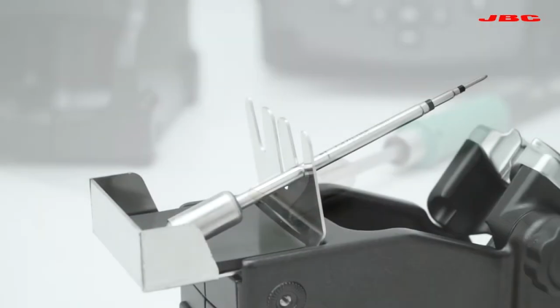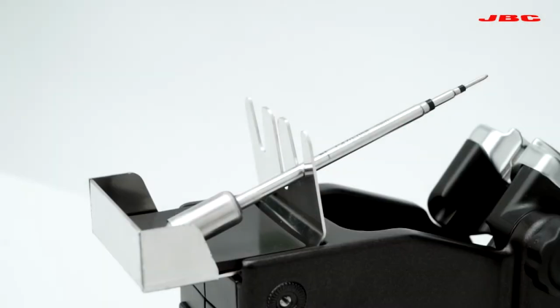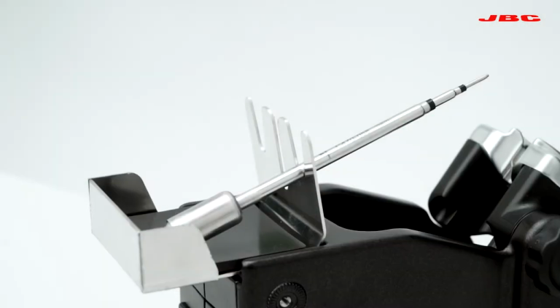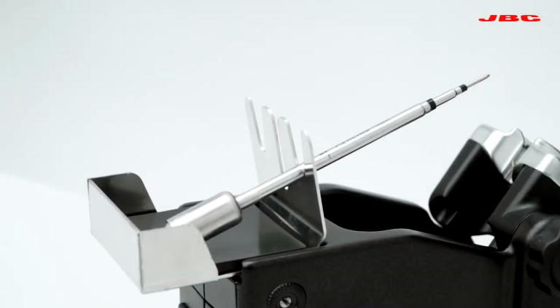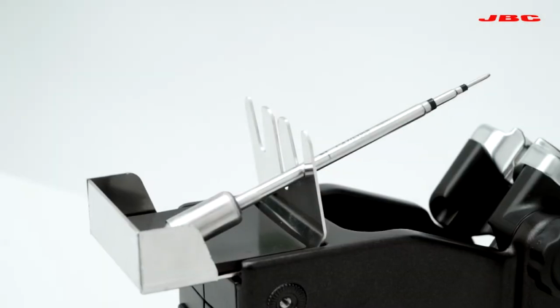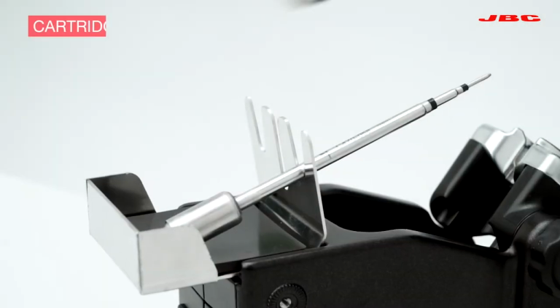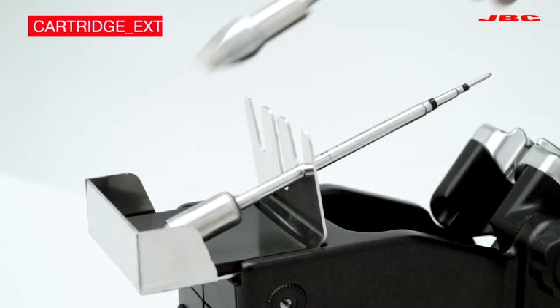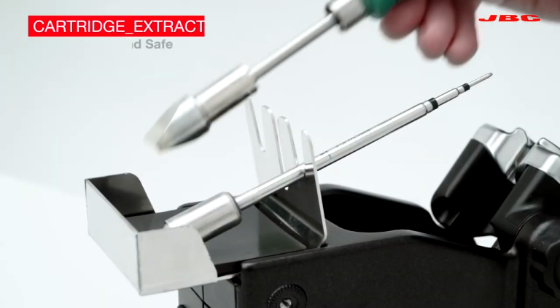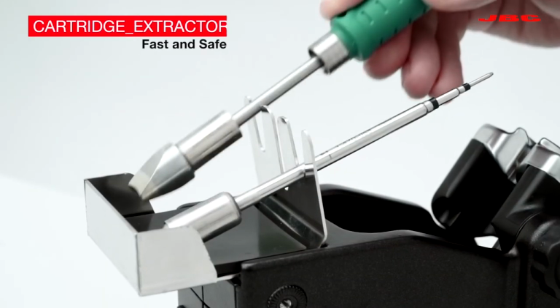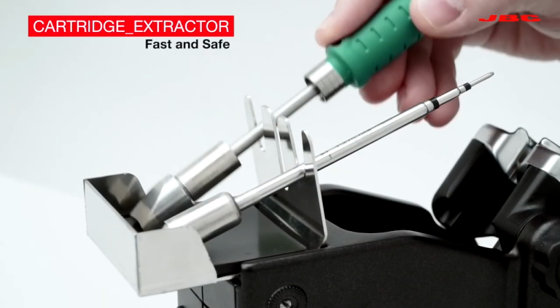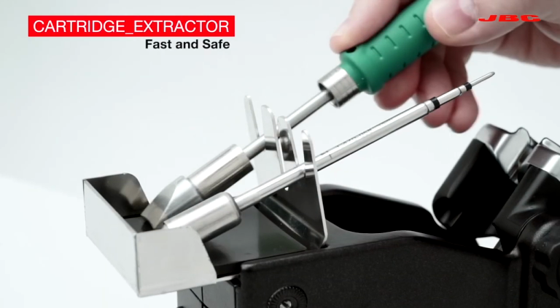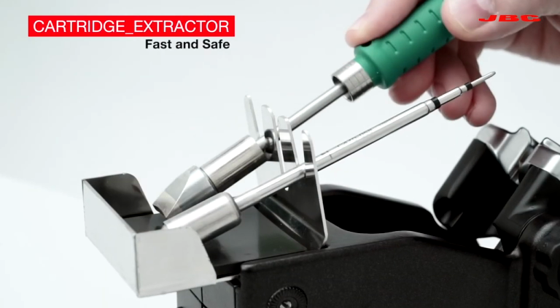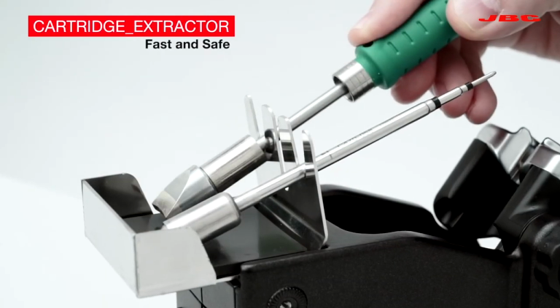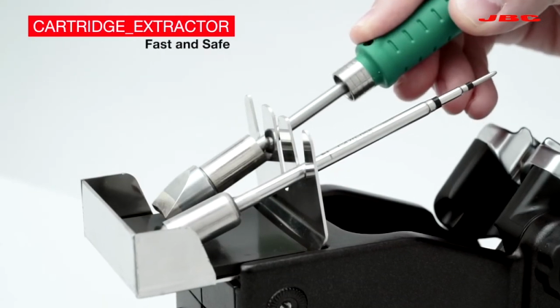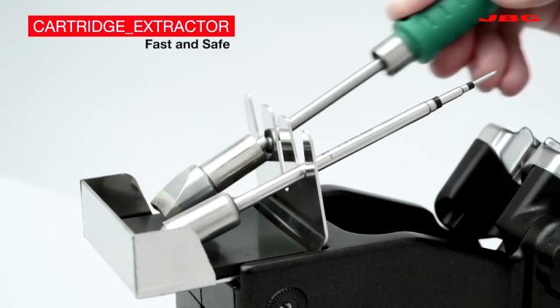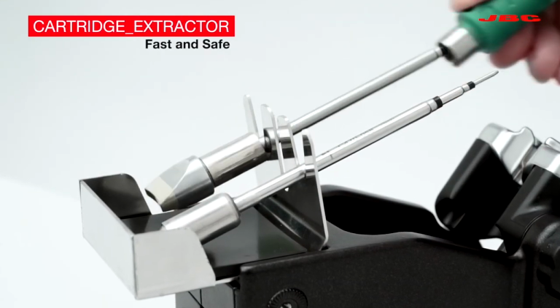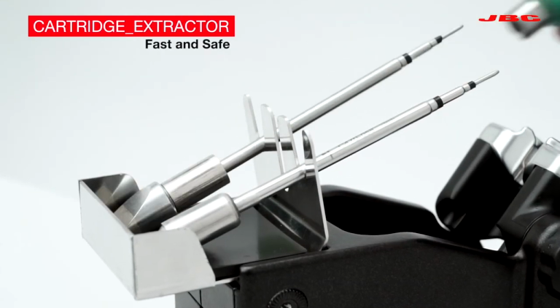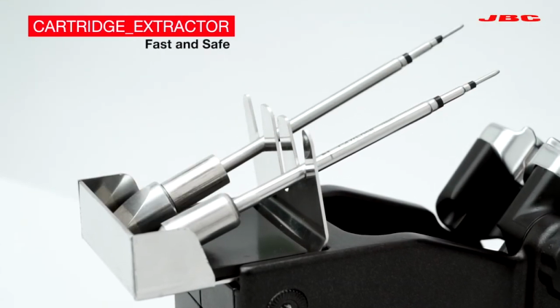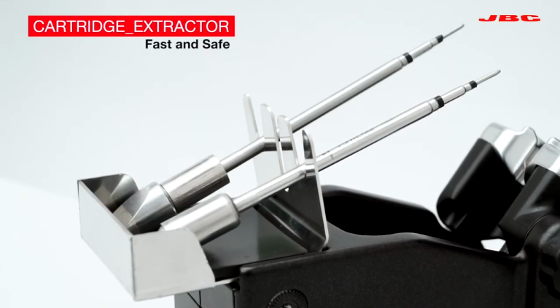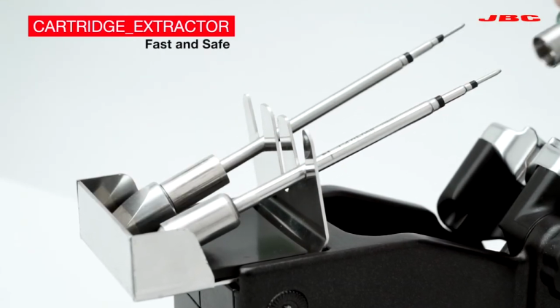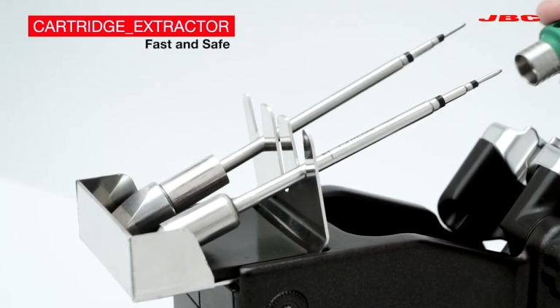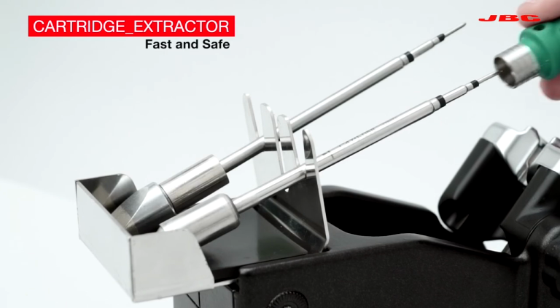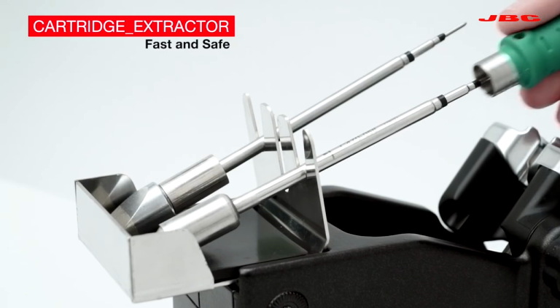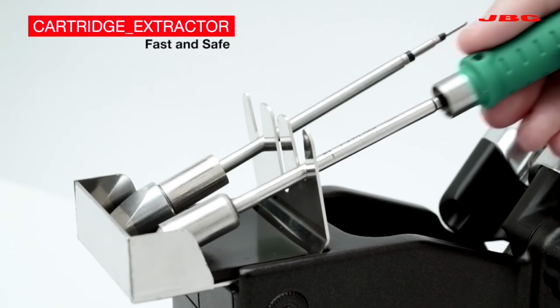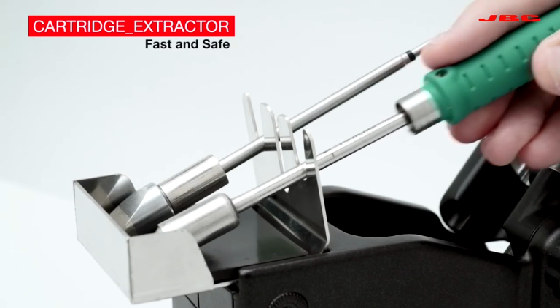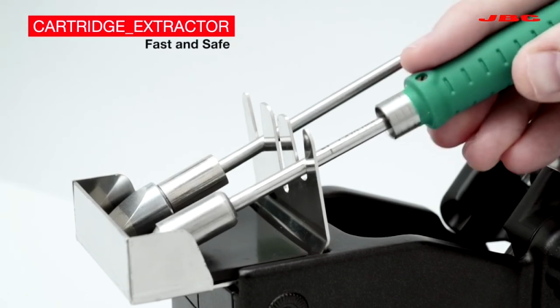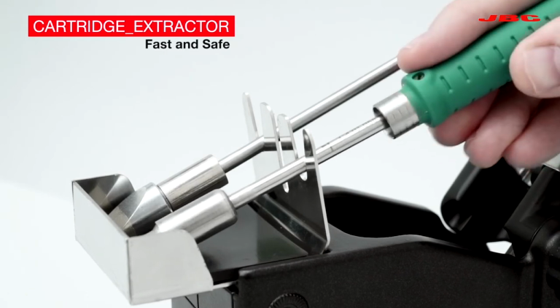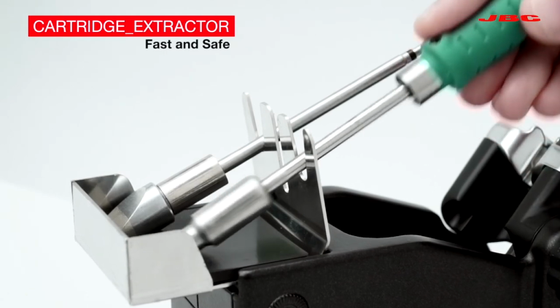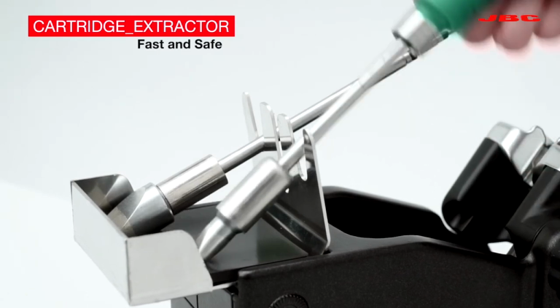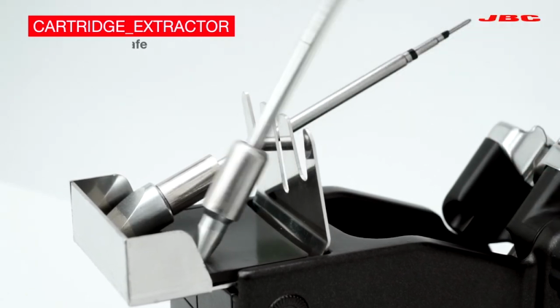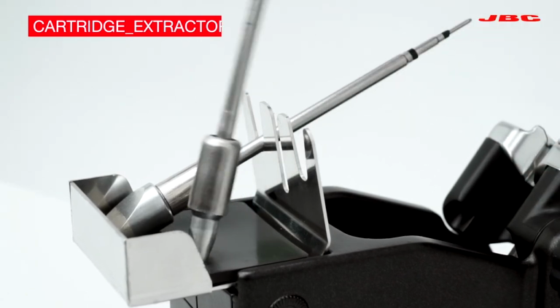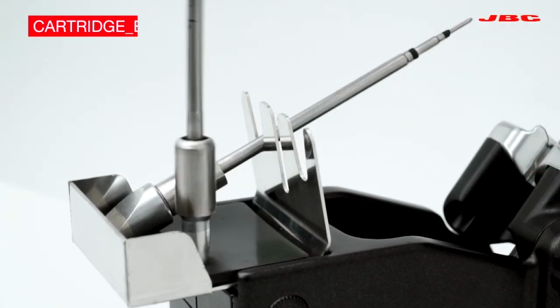The quick cartridge extractor allows the operator to change cartridges quickly and safely.